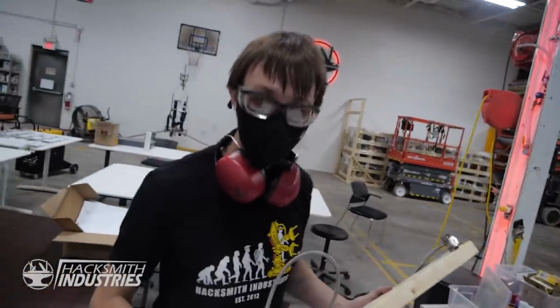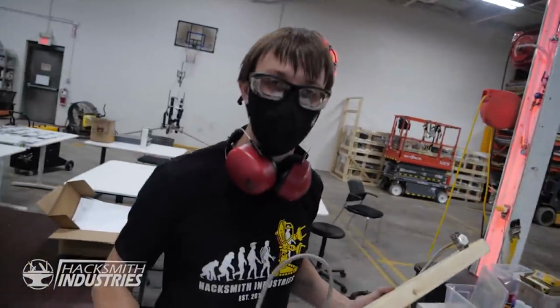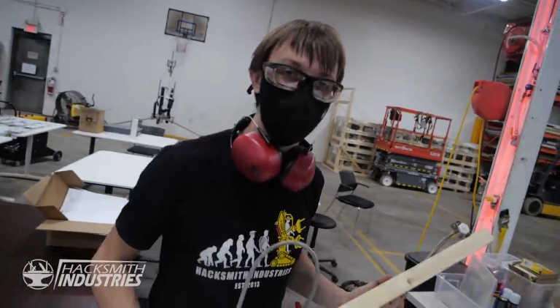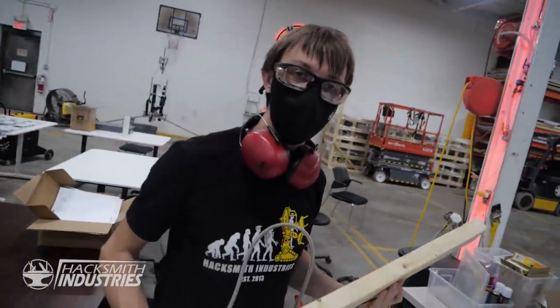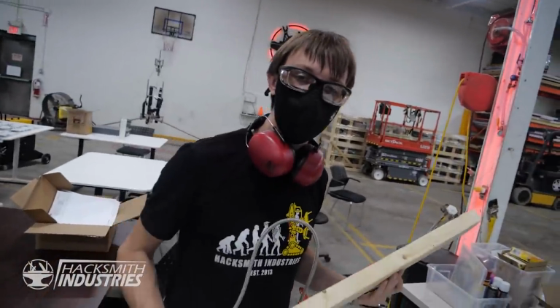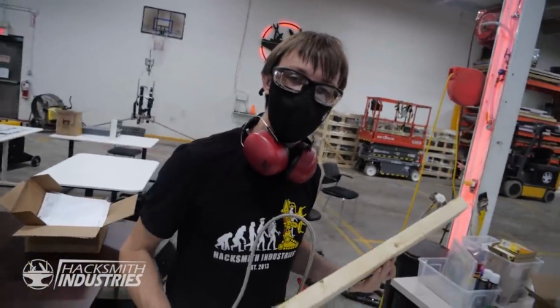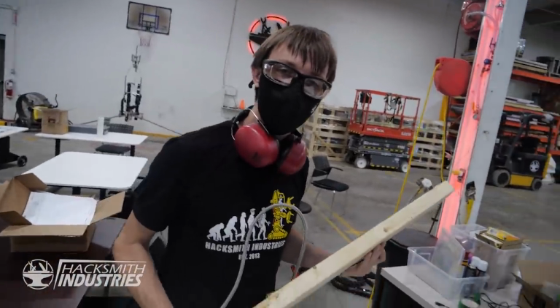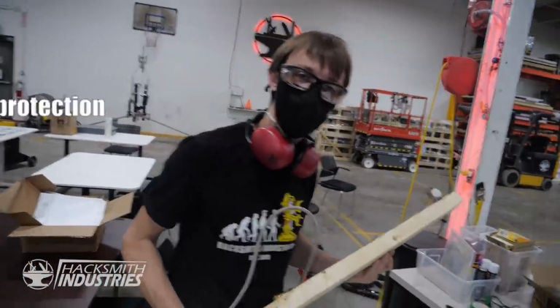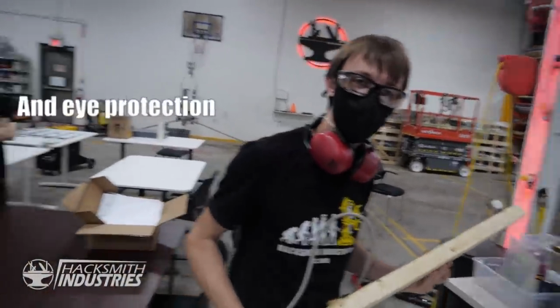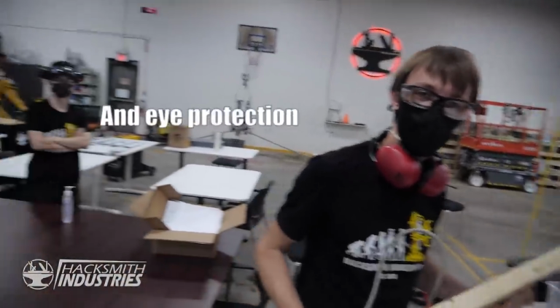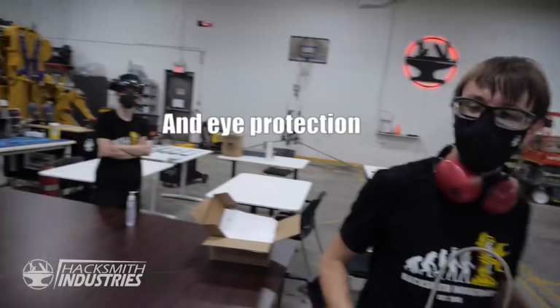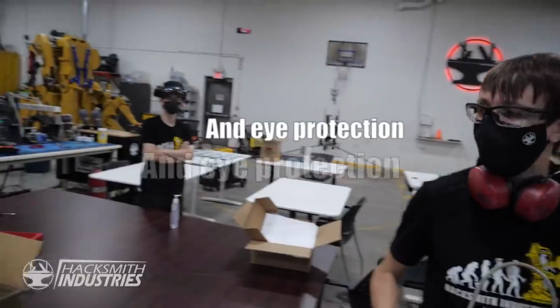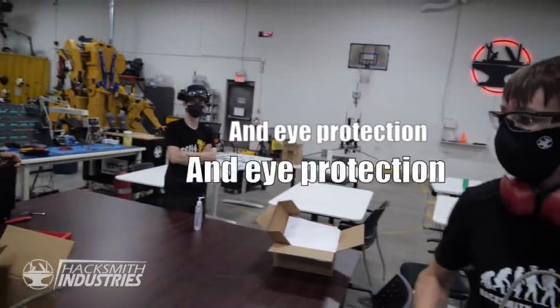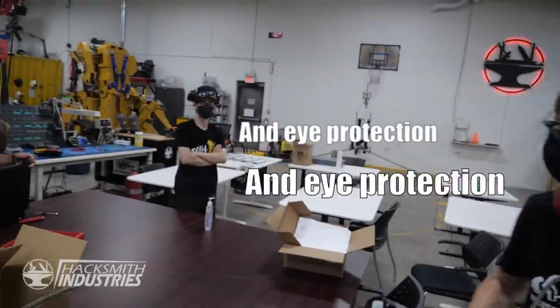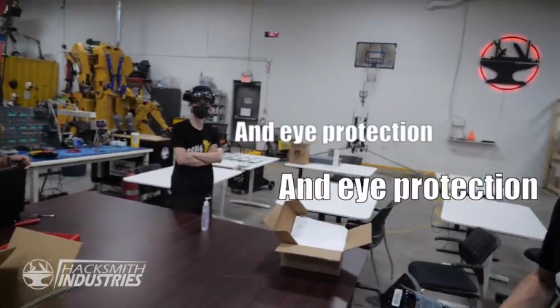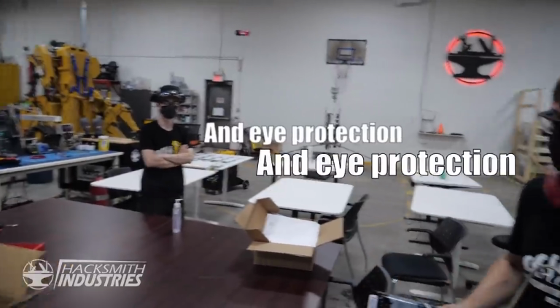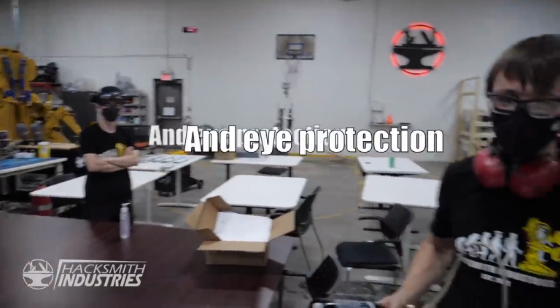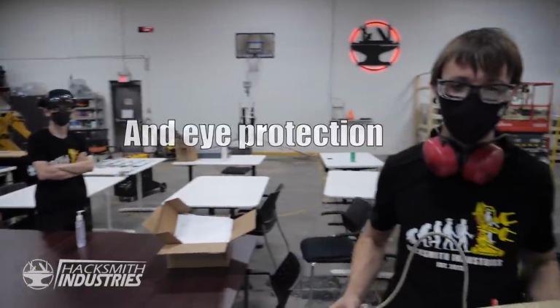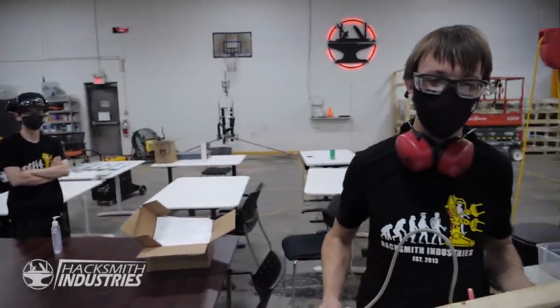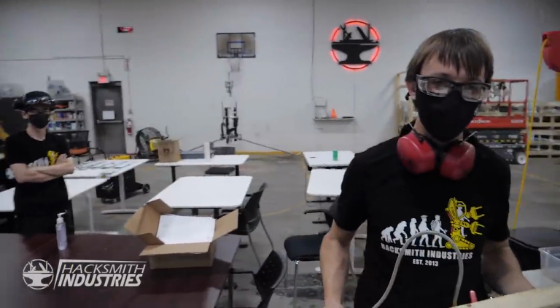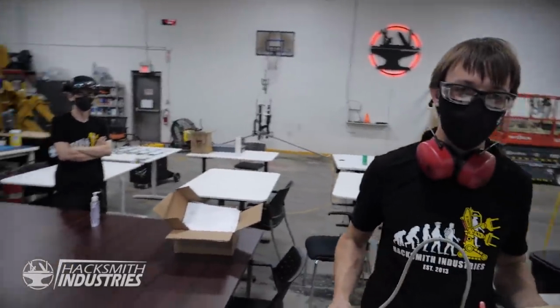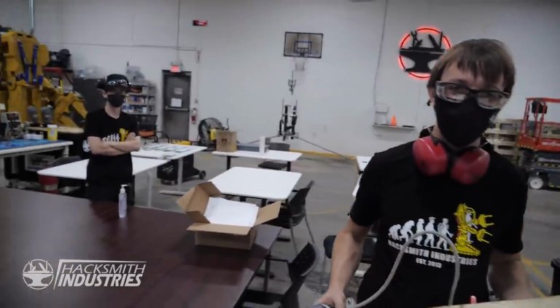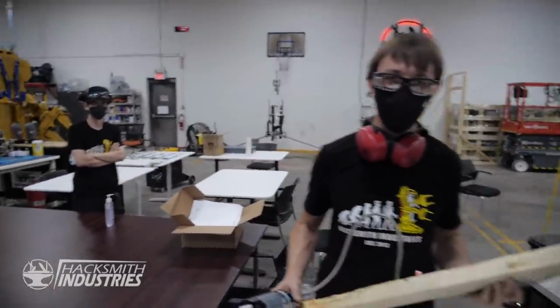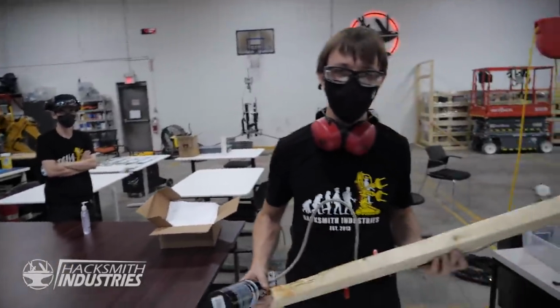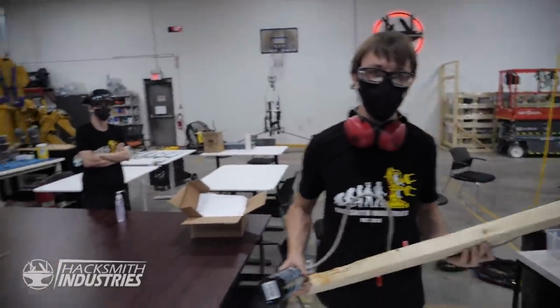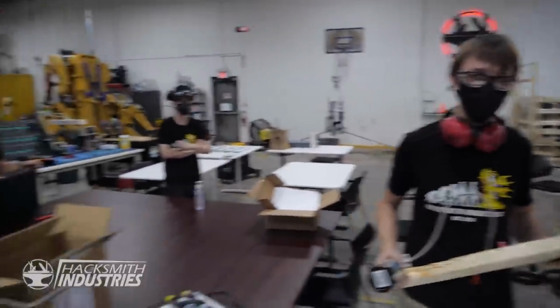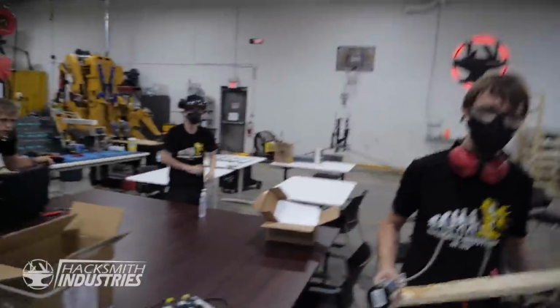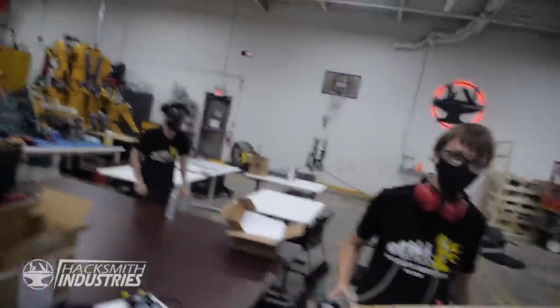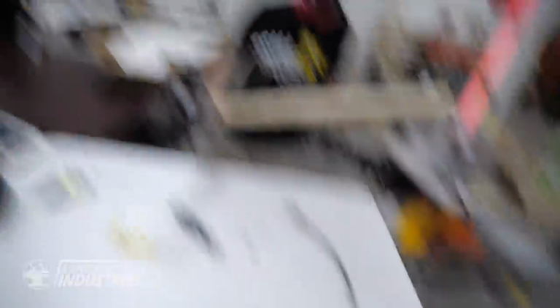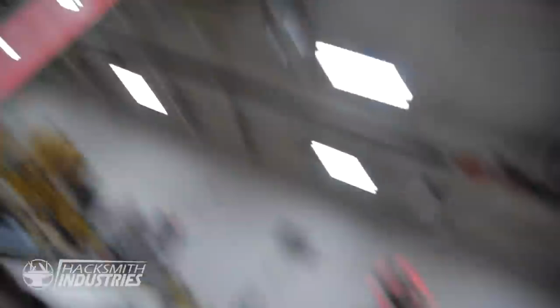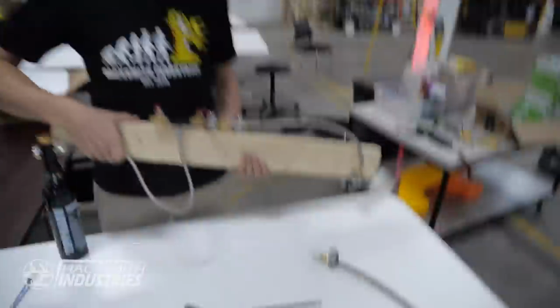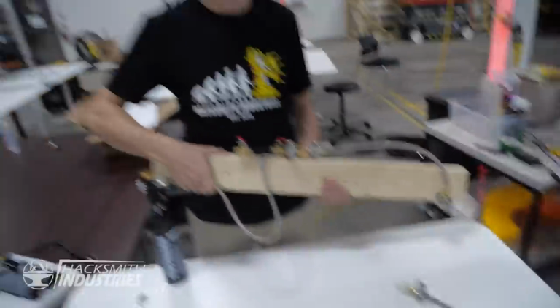Do you have ear protection, Owen? And eye protection. Maybe a jockstrap — I don't have that.